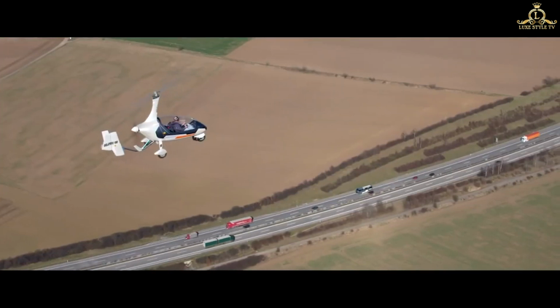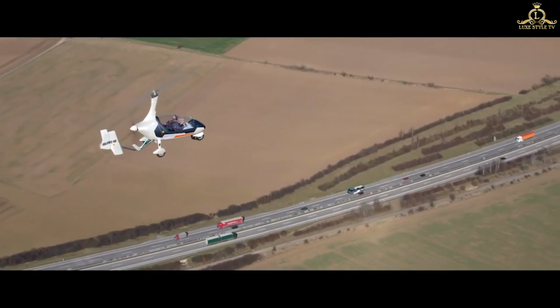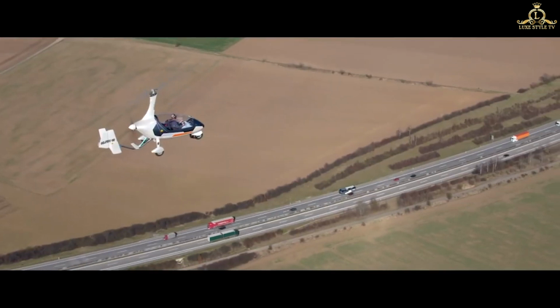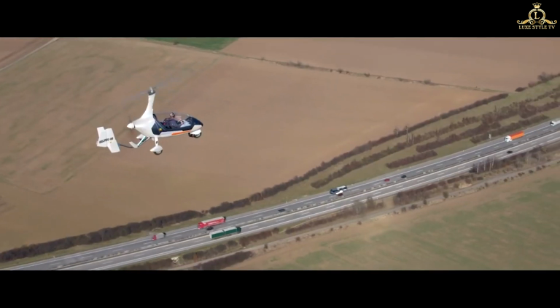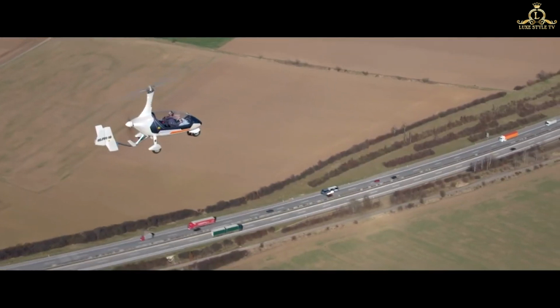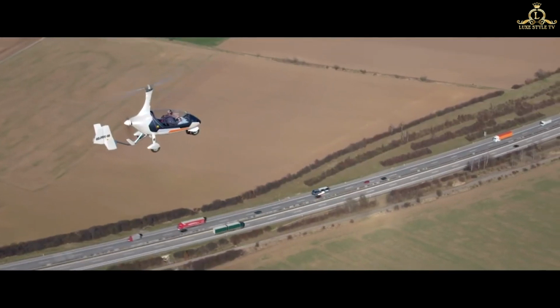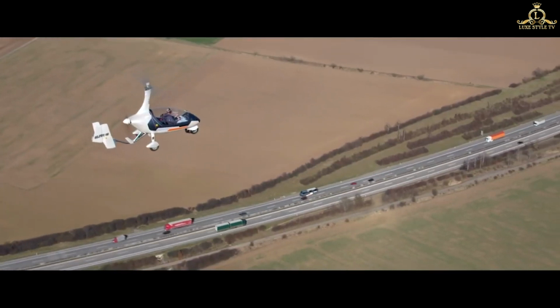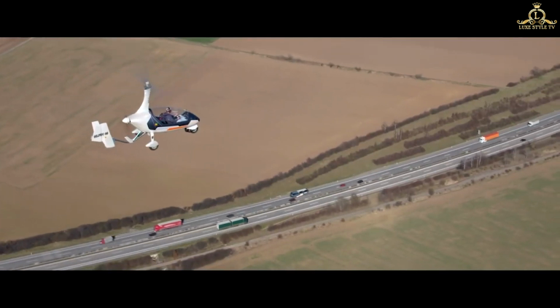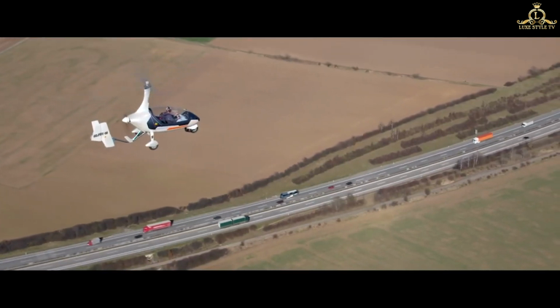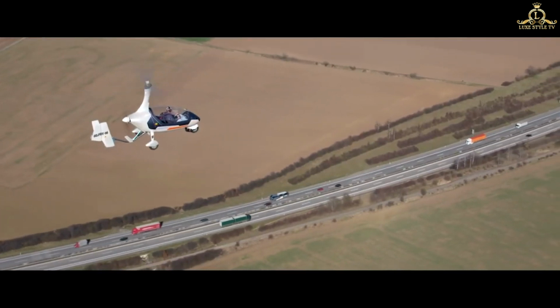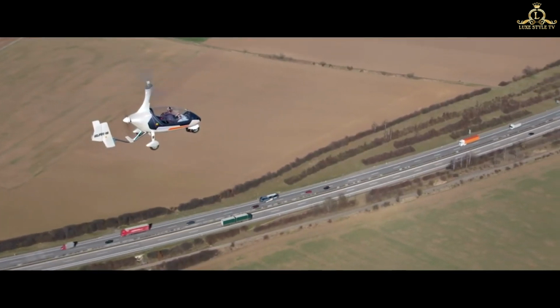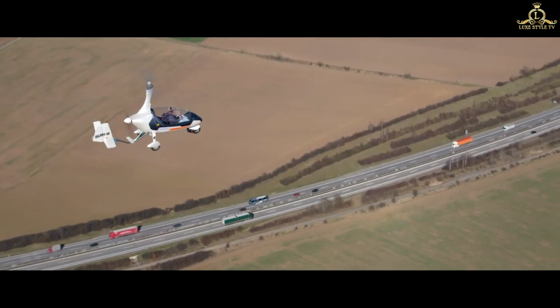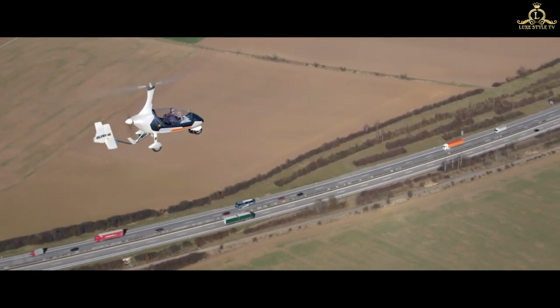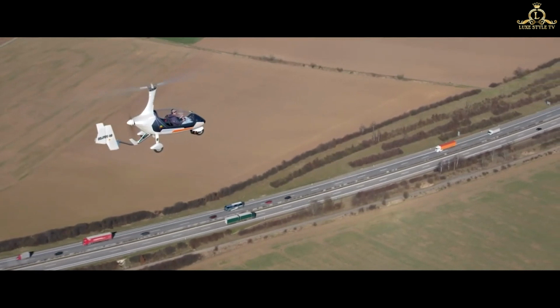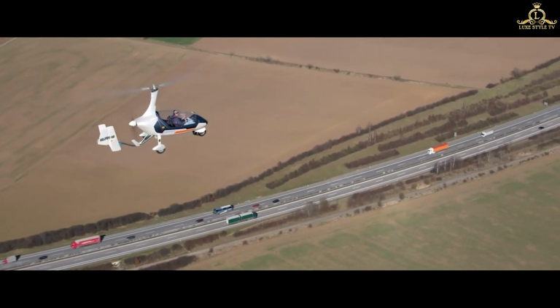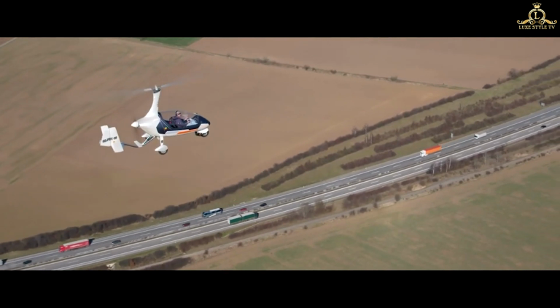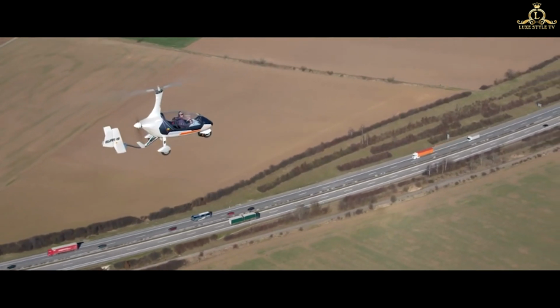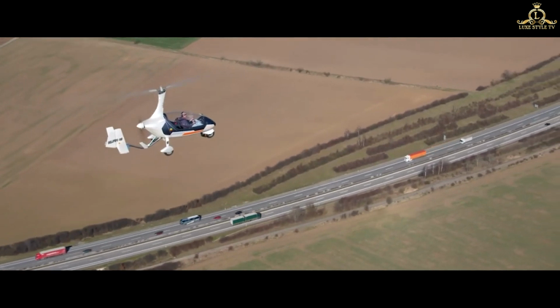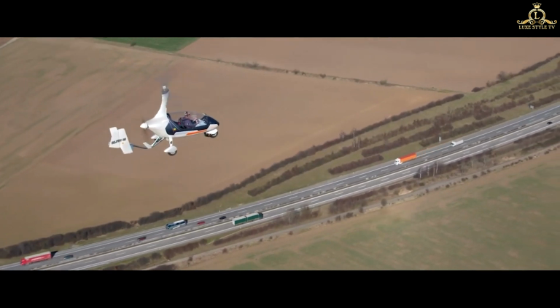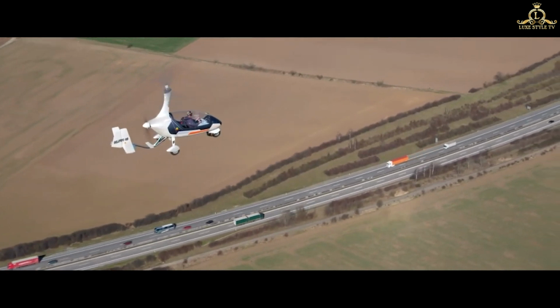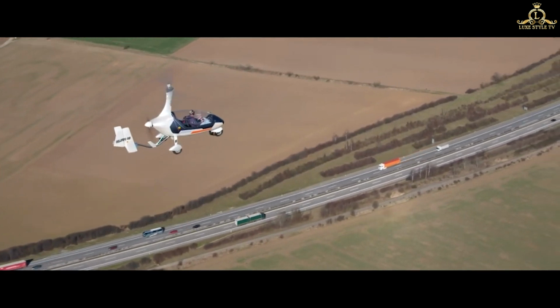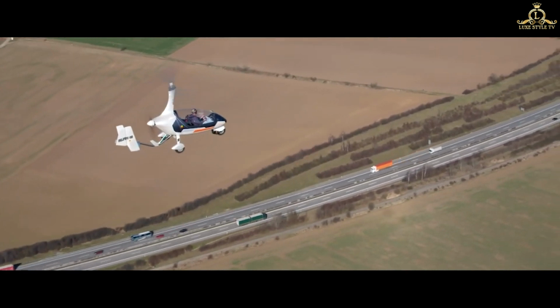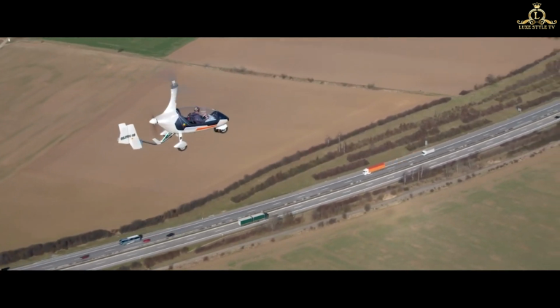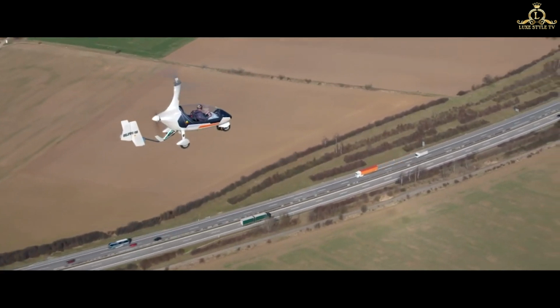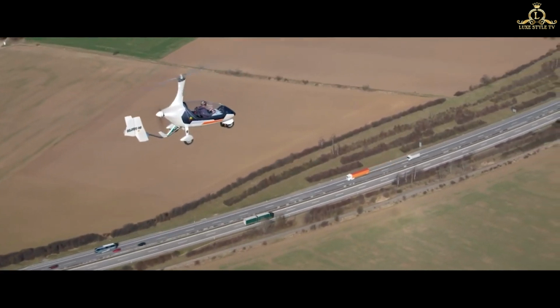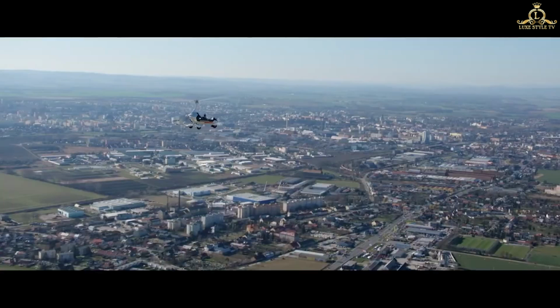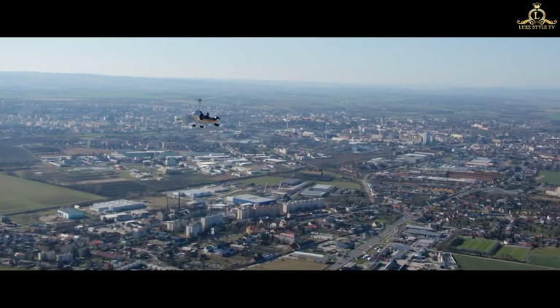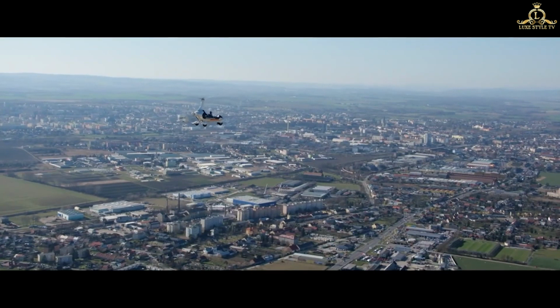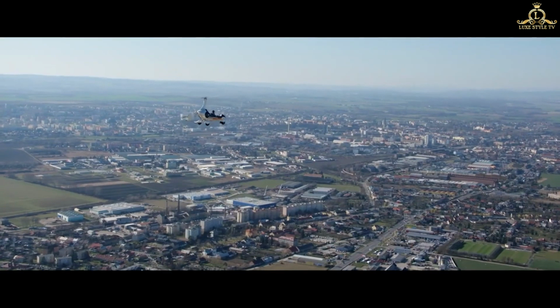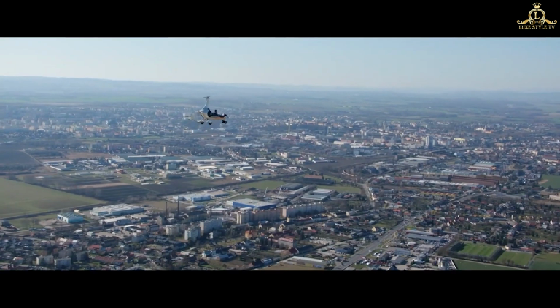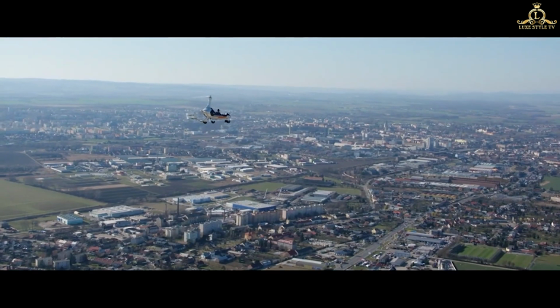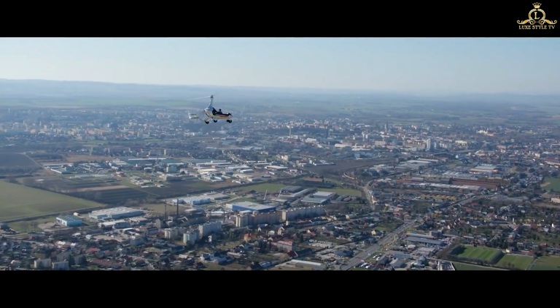Check these best flying cars that are going to revolutionize the way we travel and transit goods.